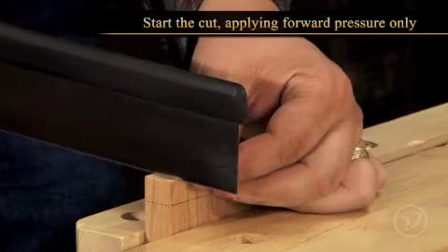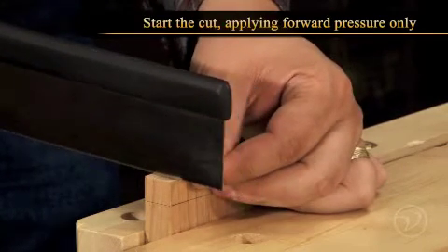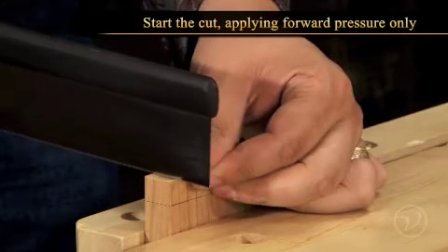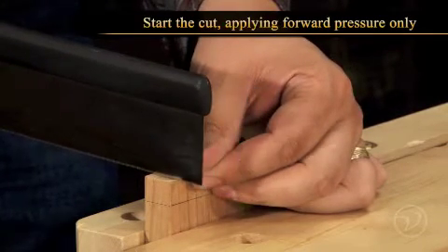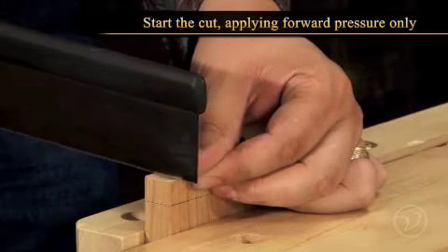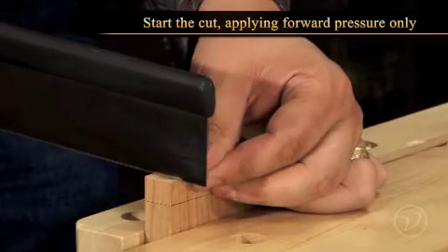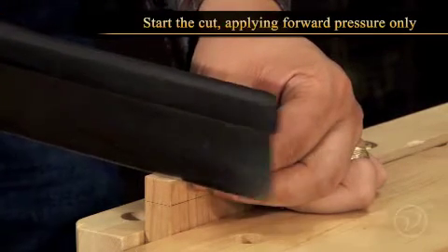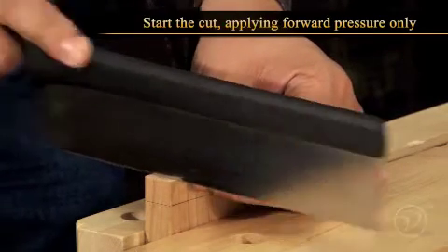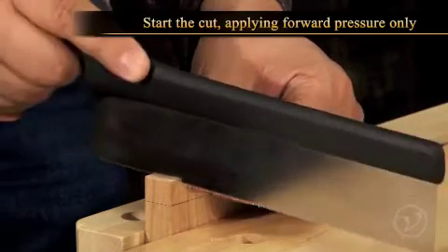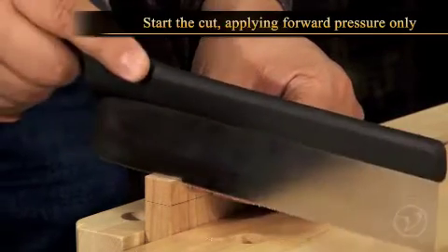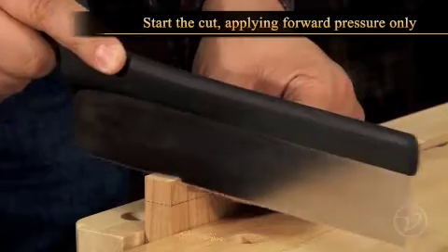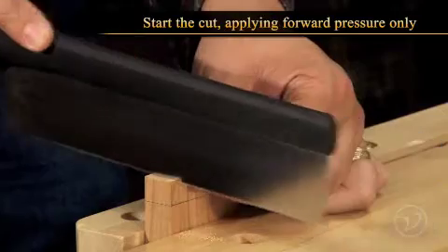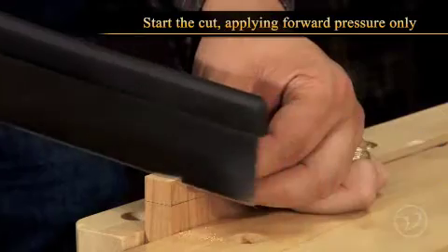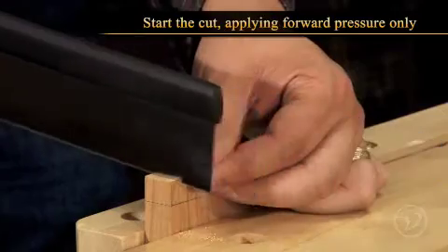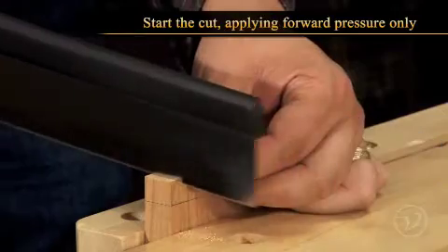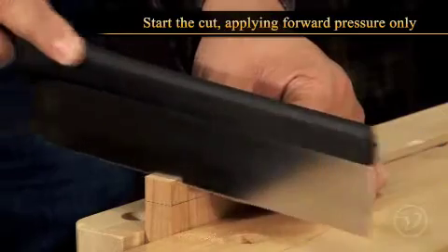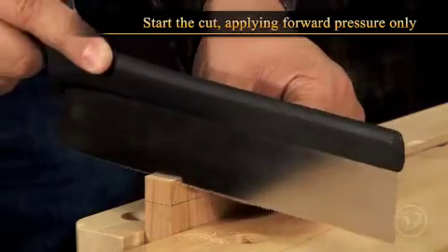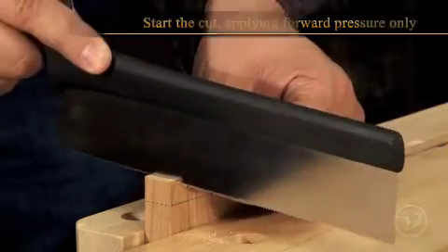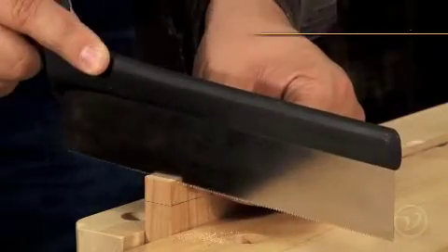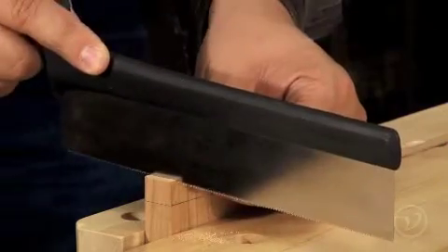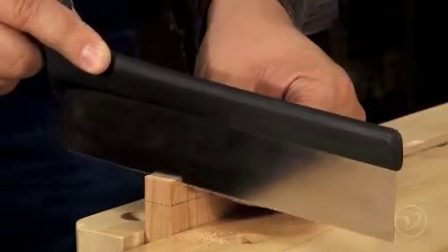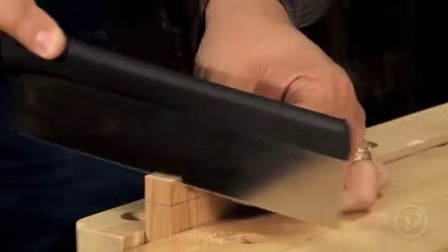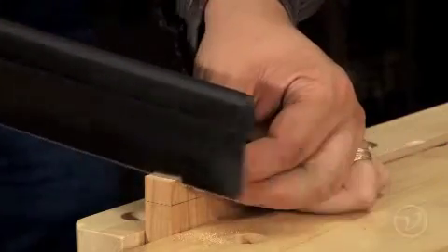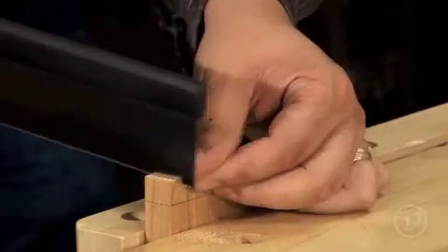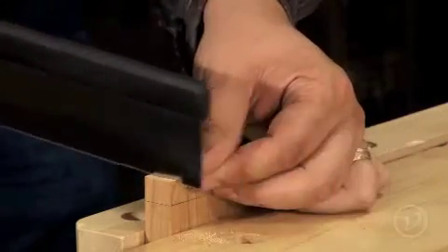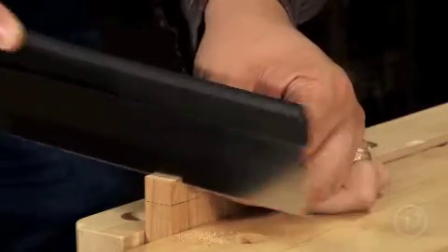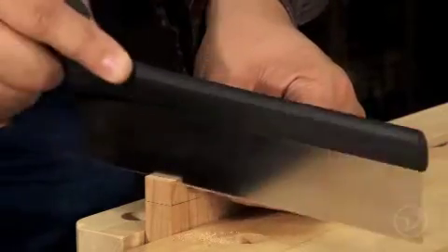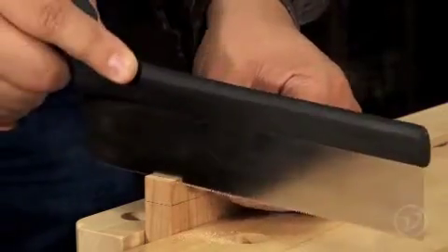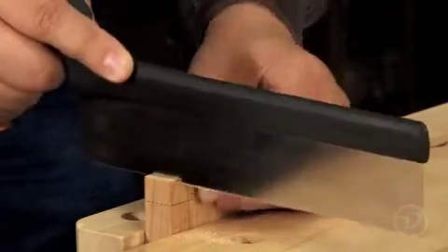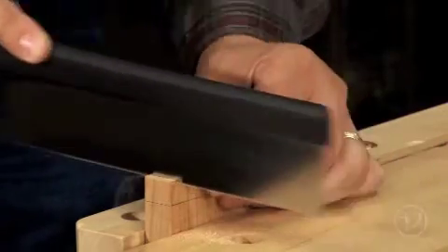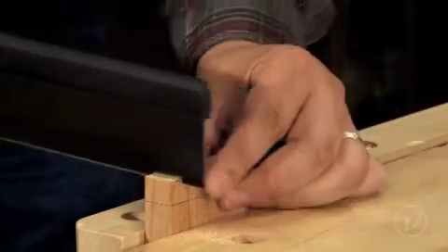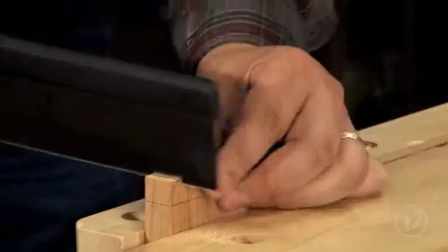Start the cut. Focus on applying forward pressure only — any downward pressure can cause the saw to bind.